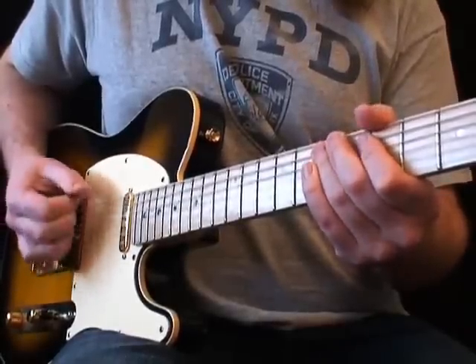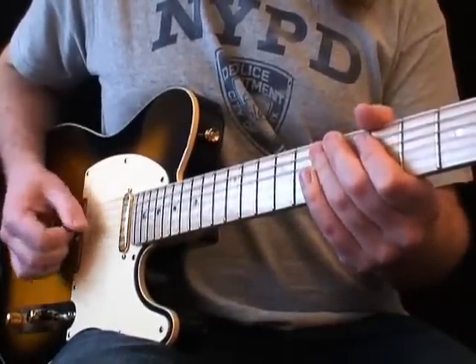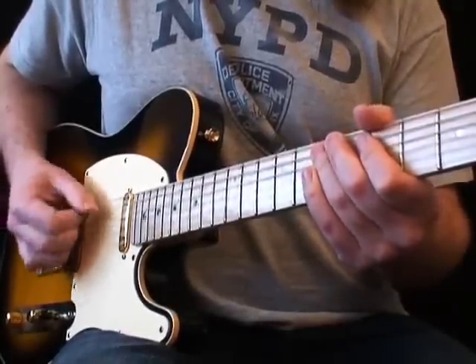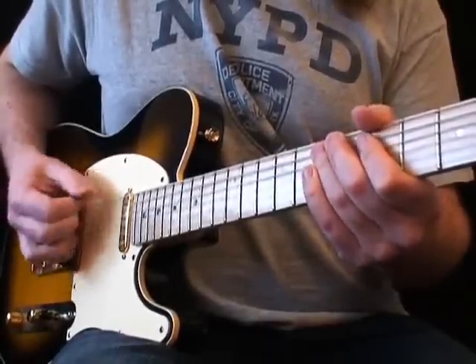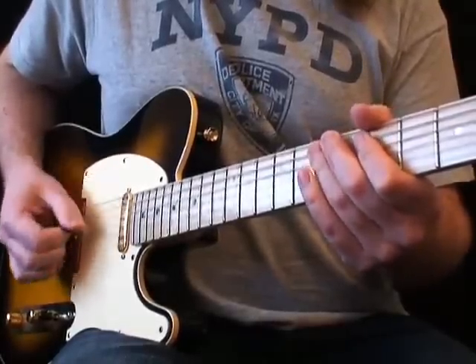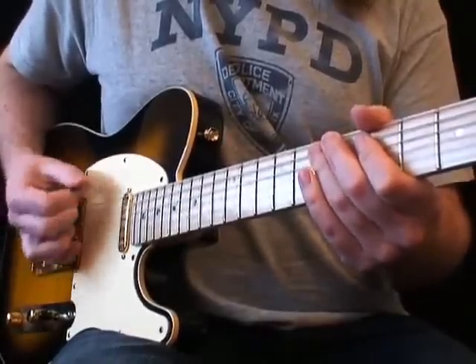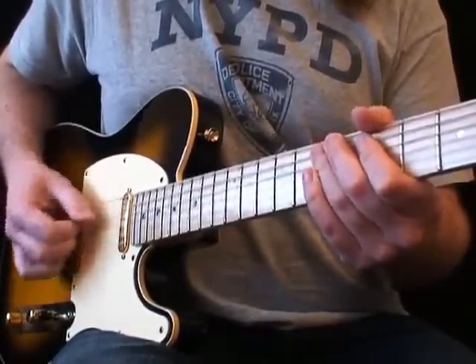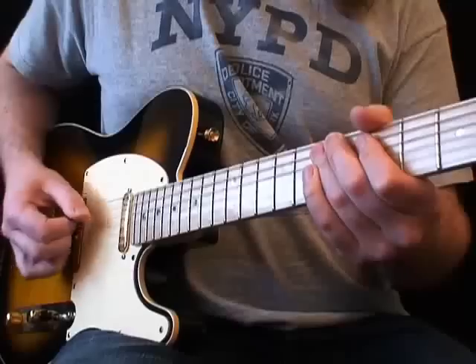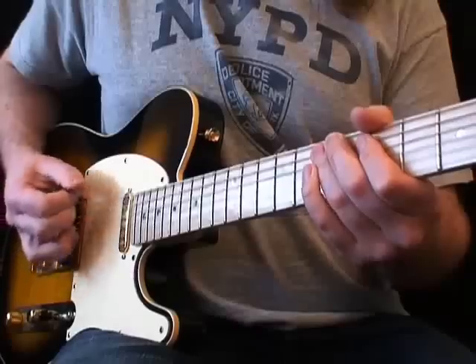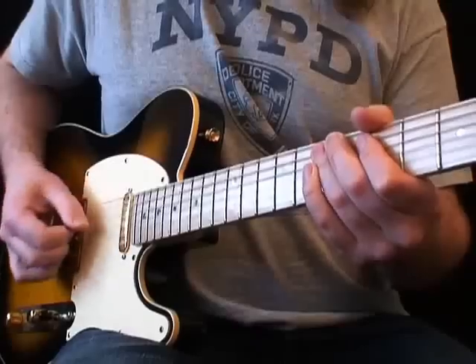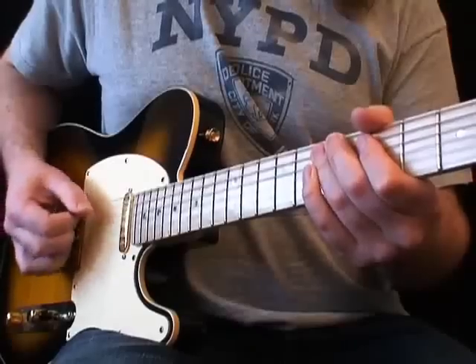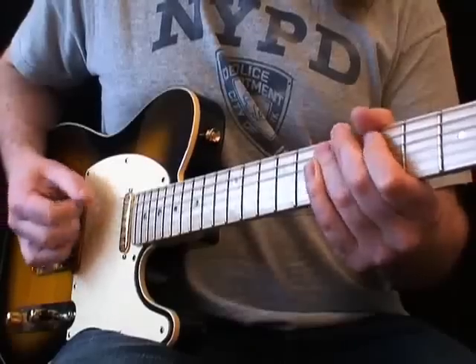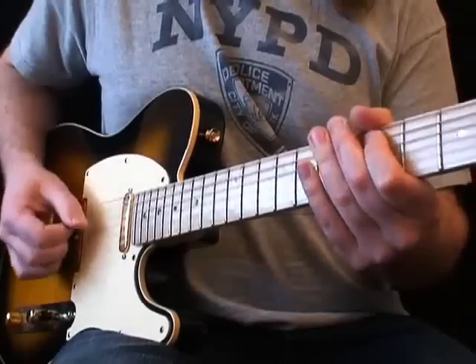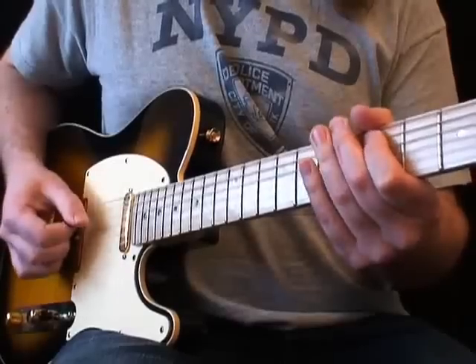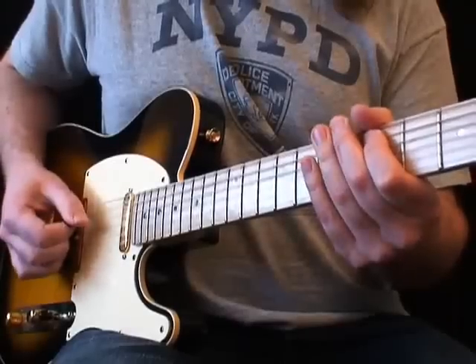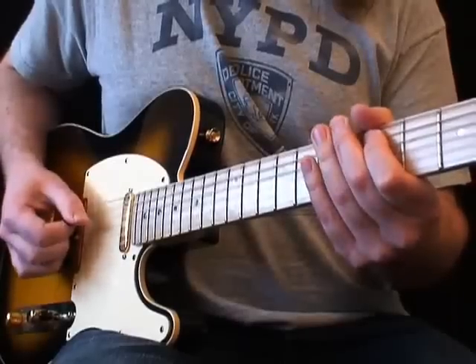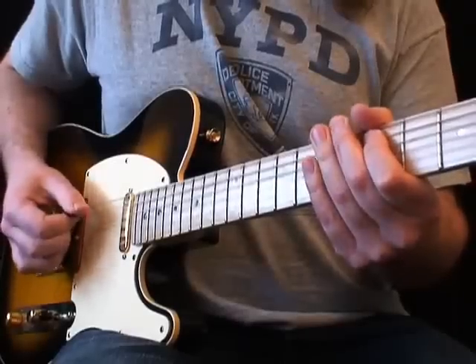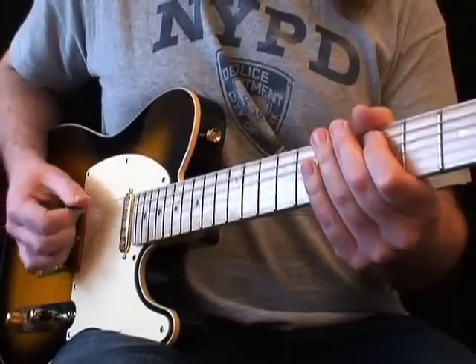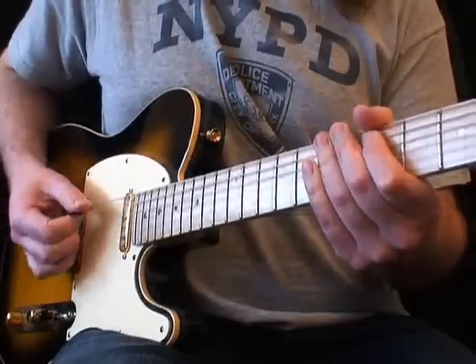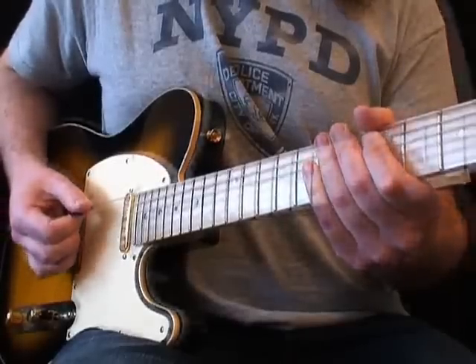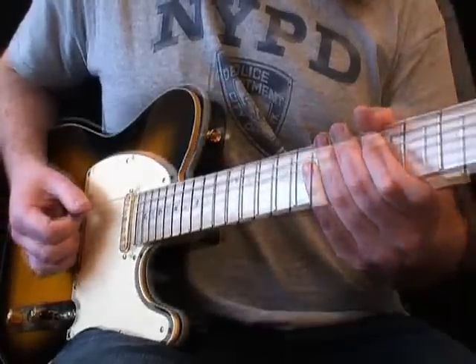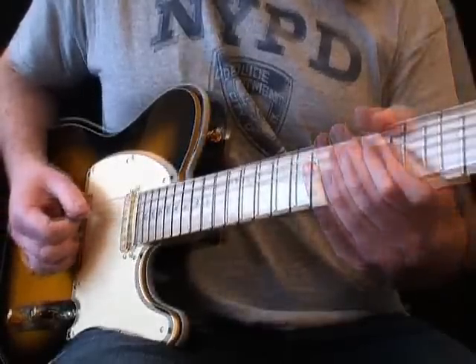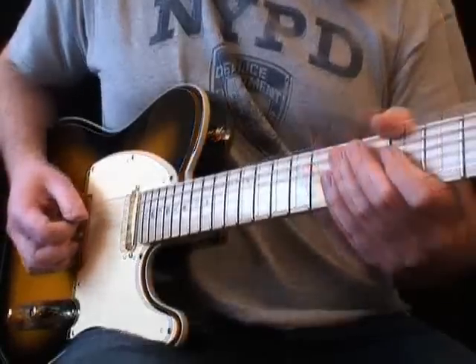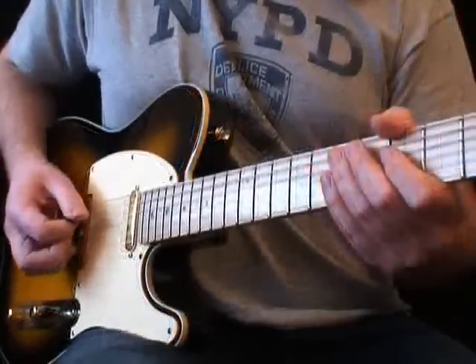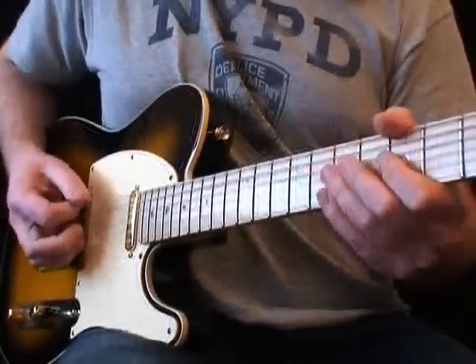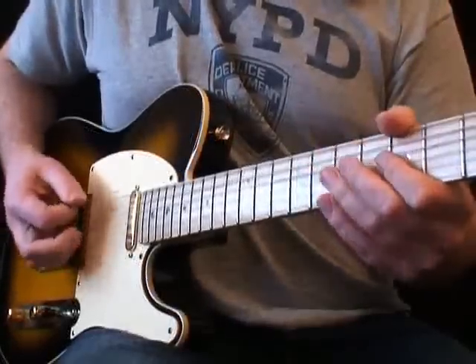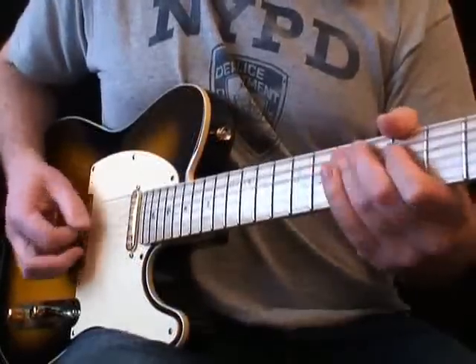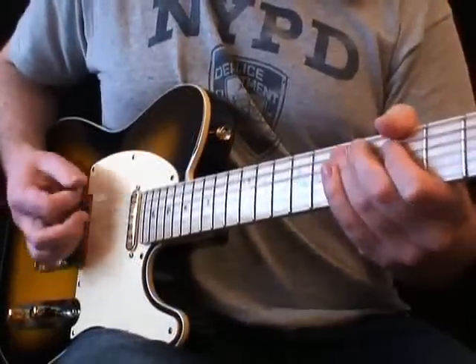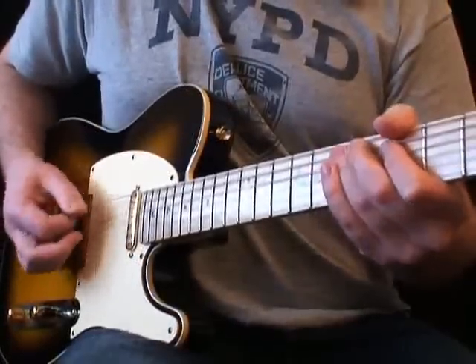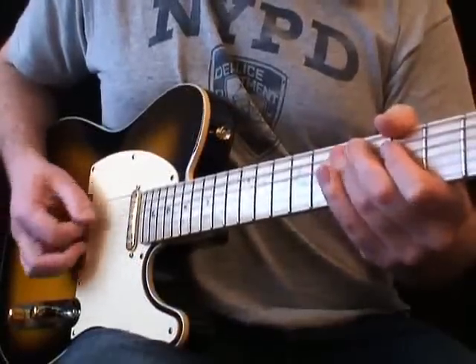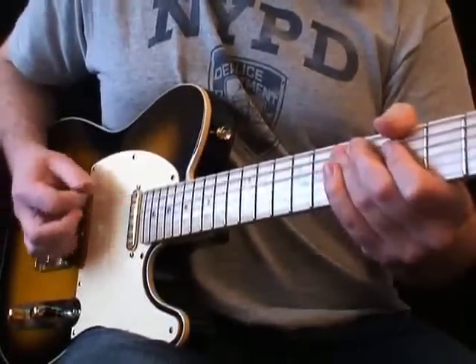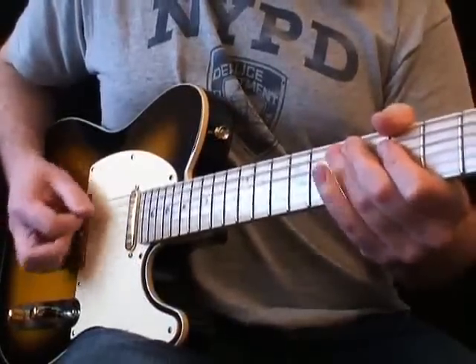Here it is up to speed with a bit of wah pedal to shape the tone.